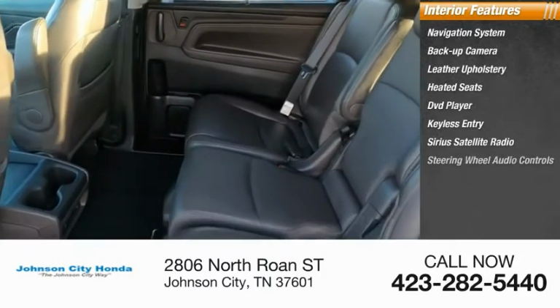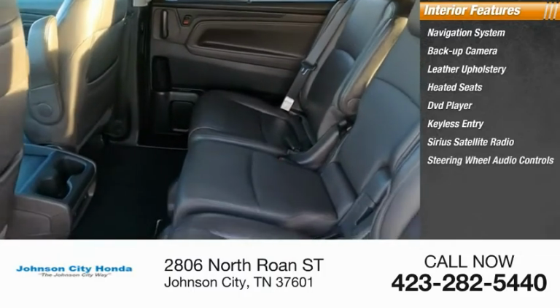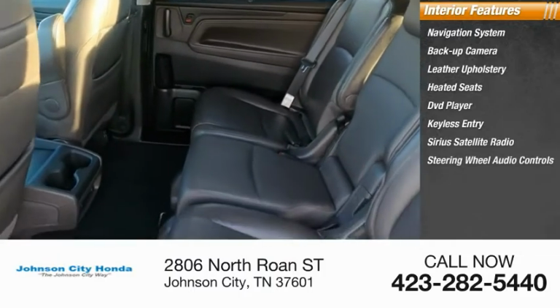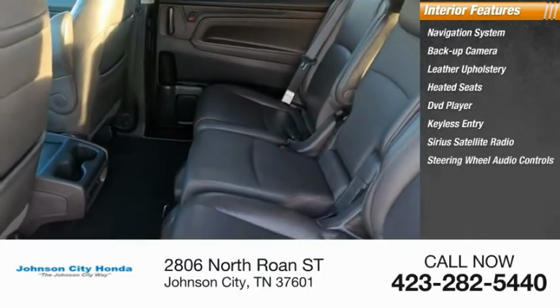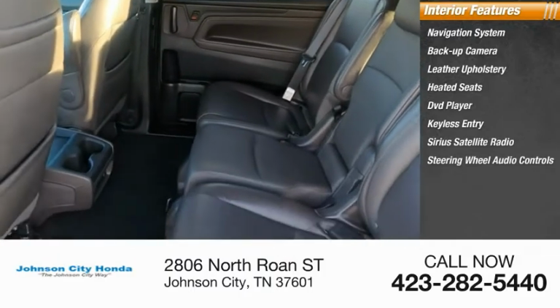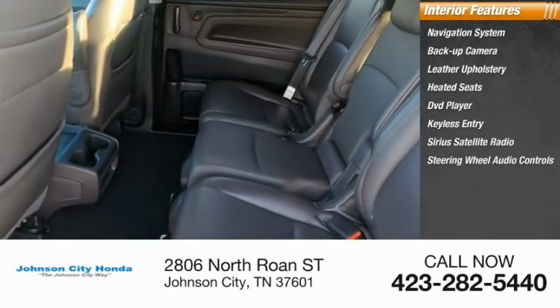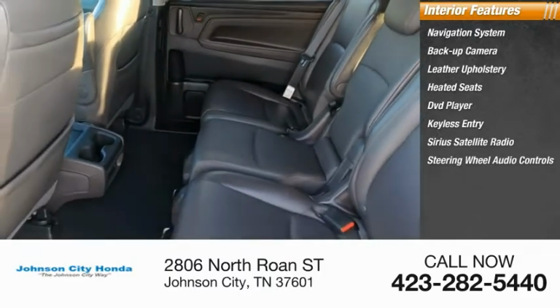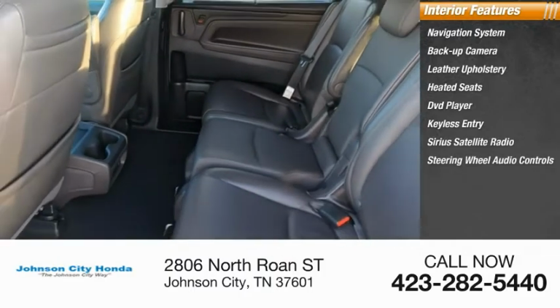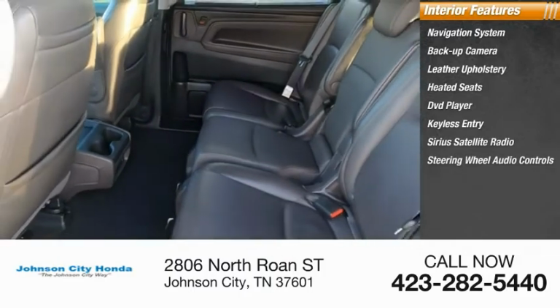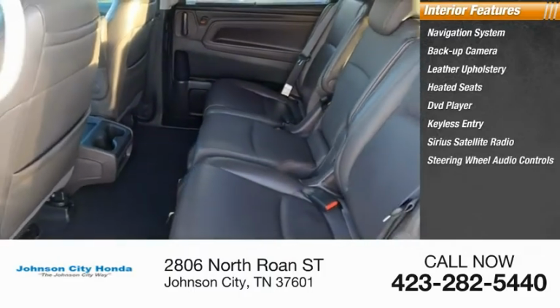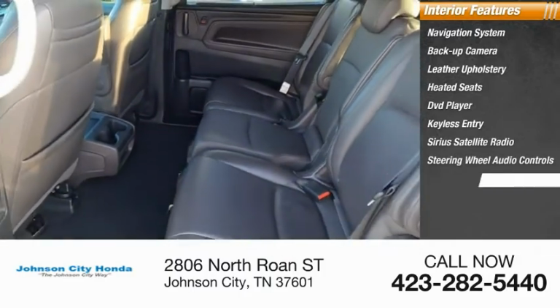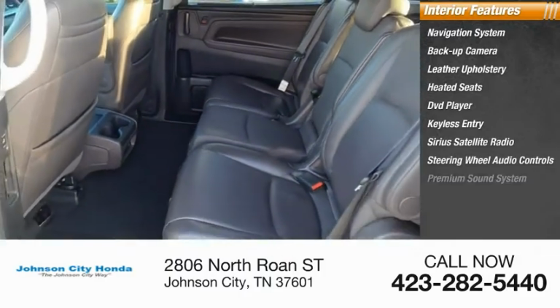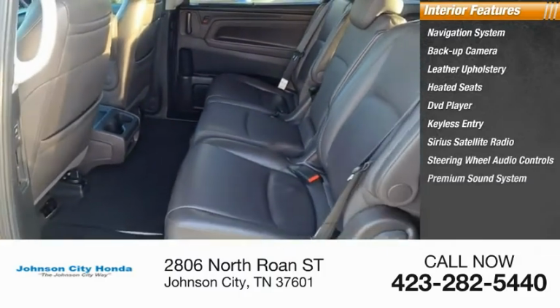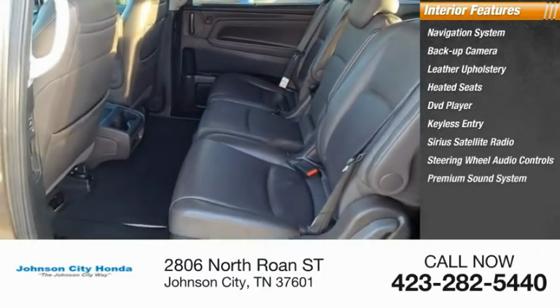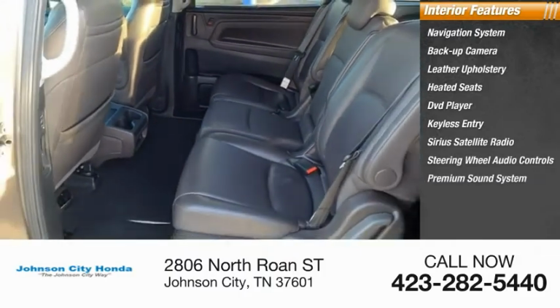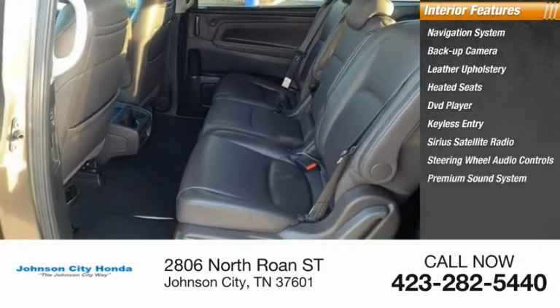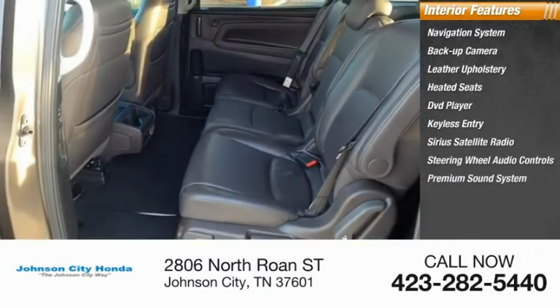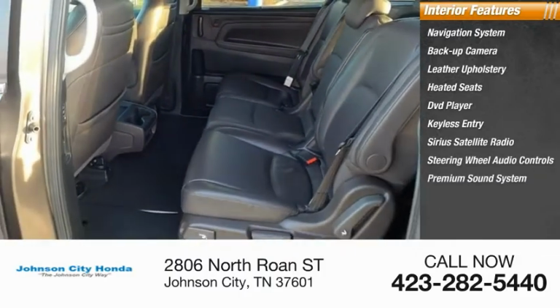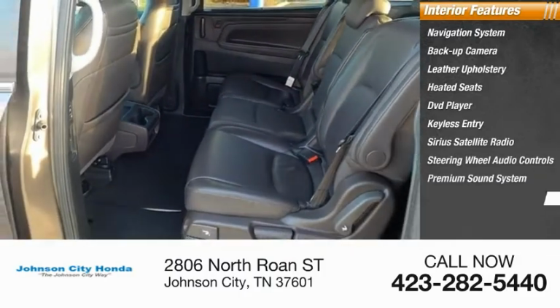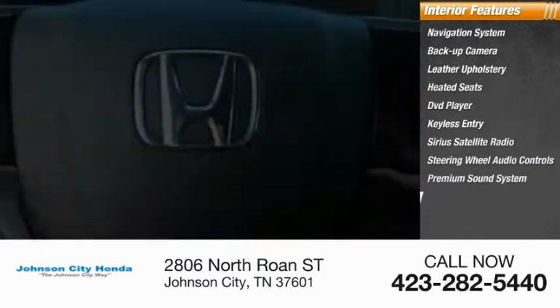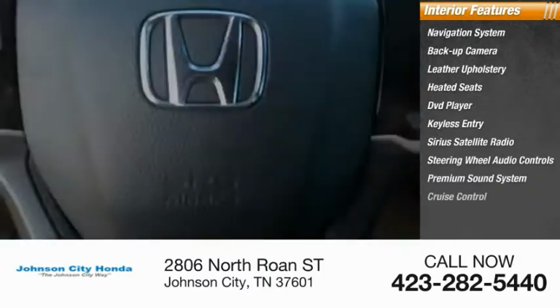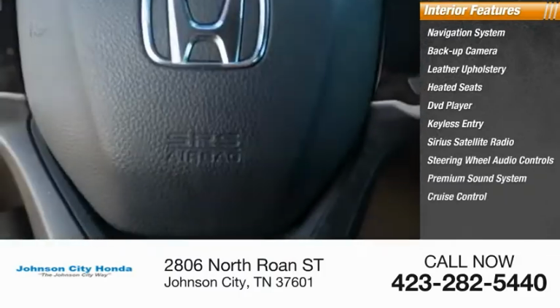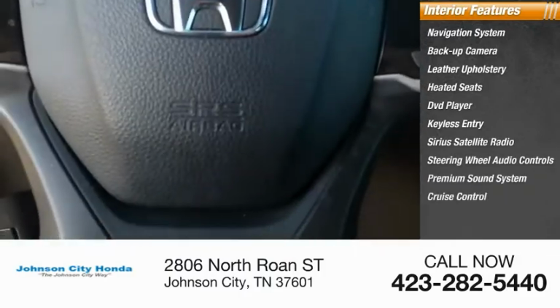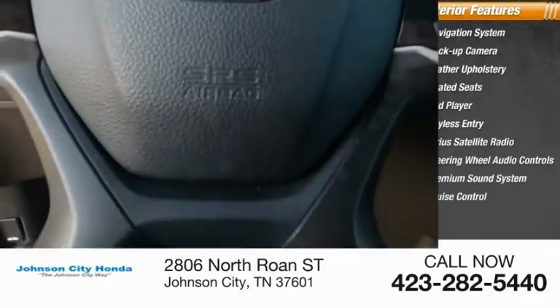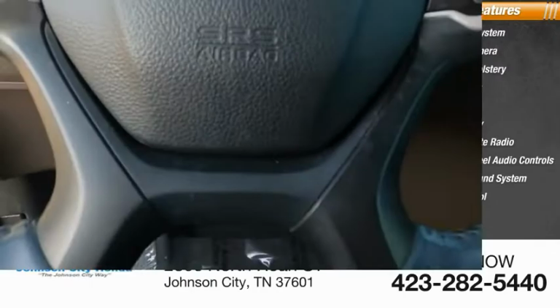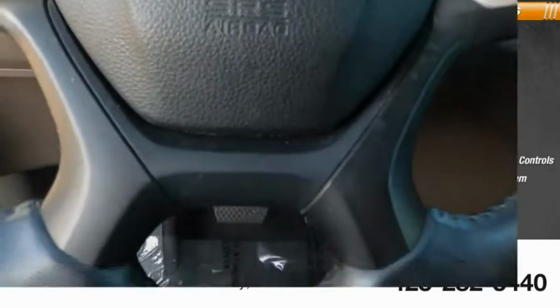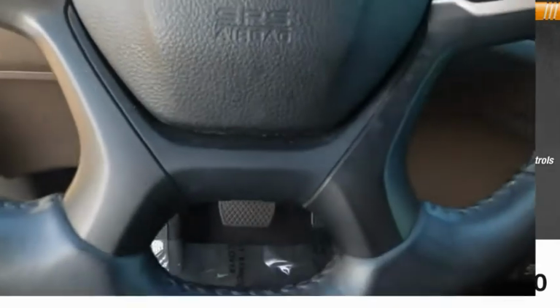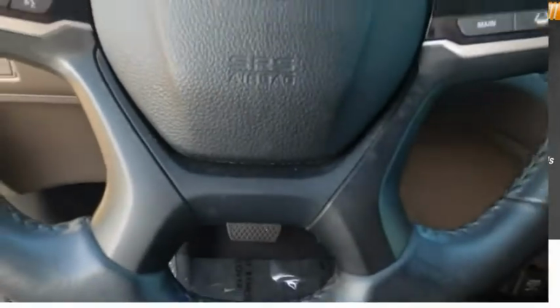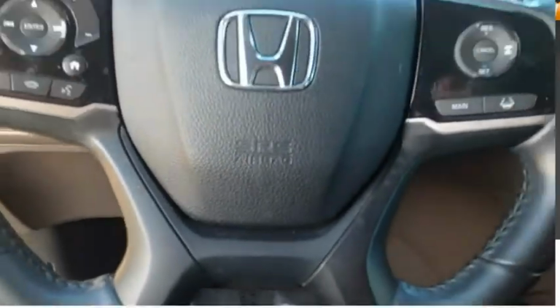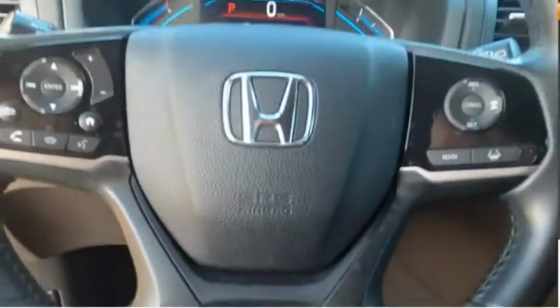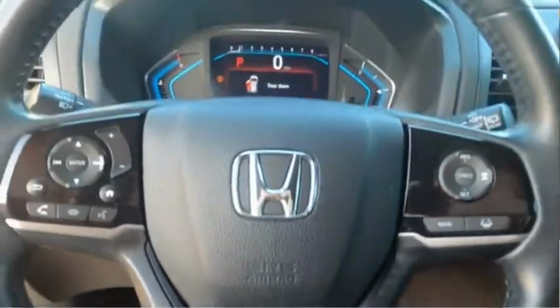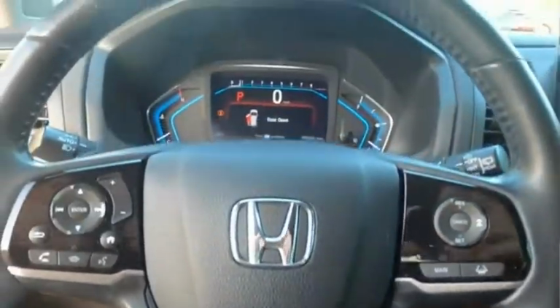Steering wheel audio controls, premium sound system, and cruise control. Come take a test drive today.